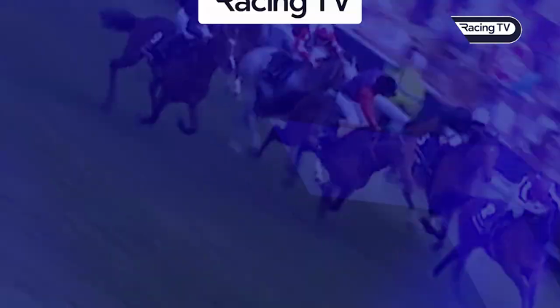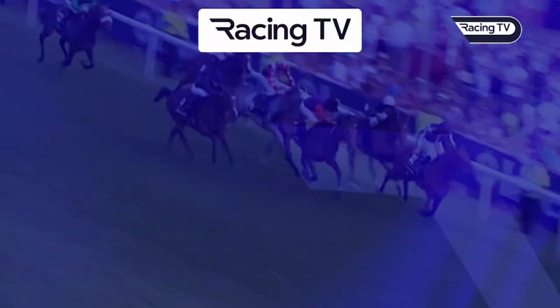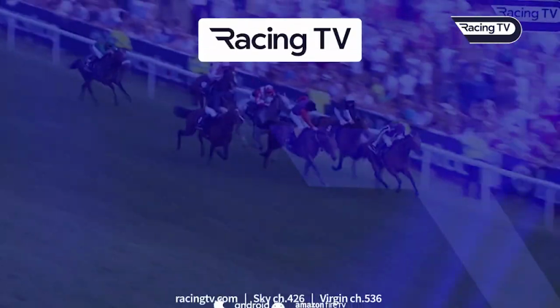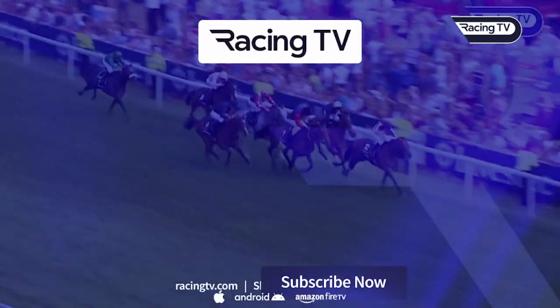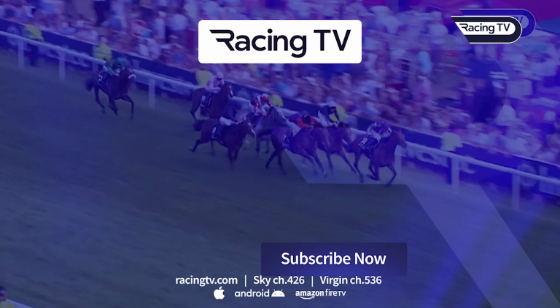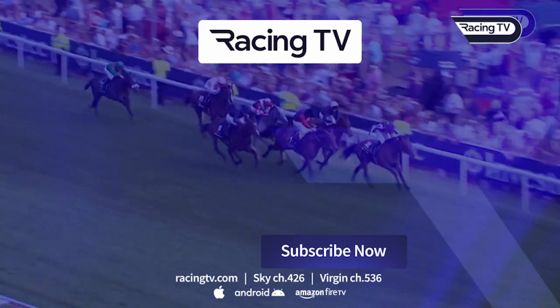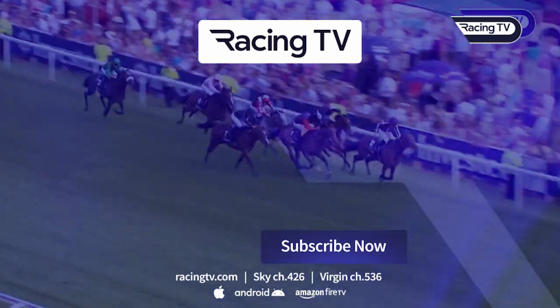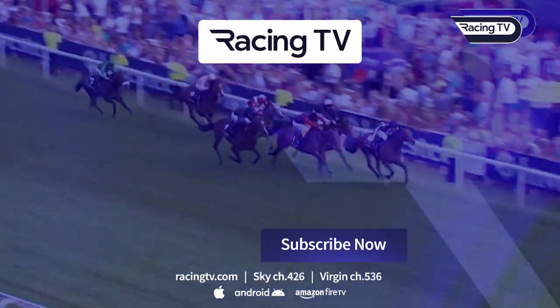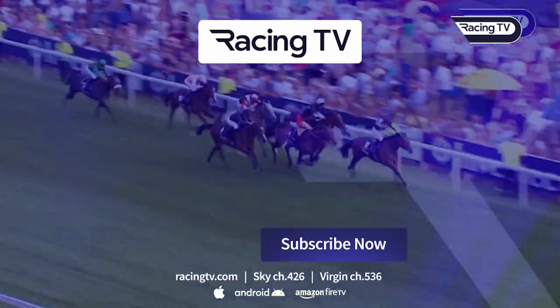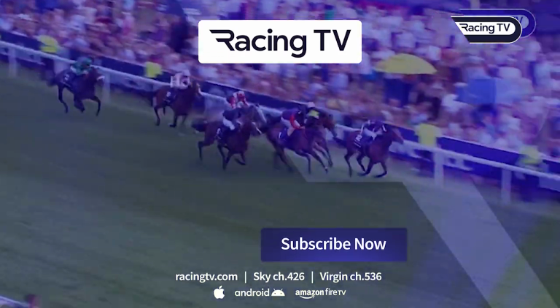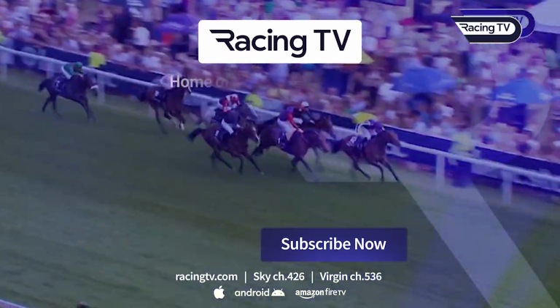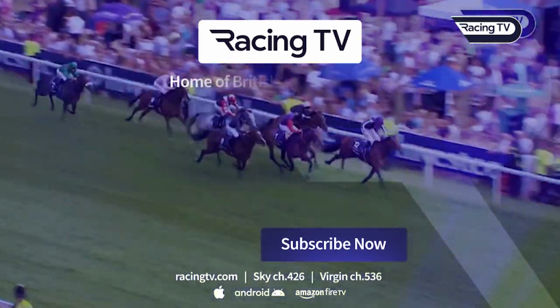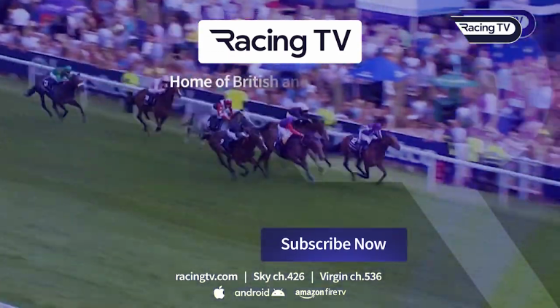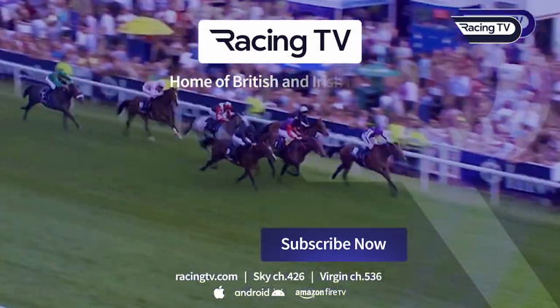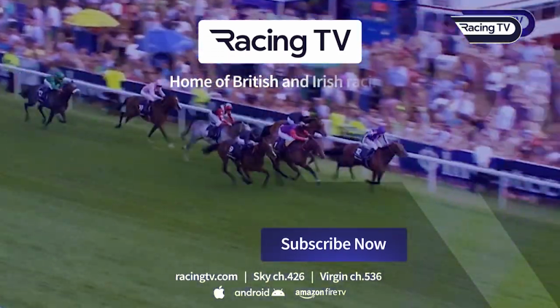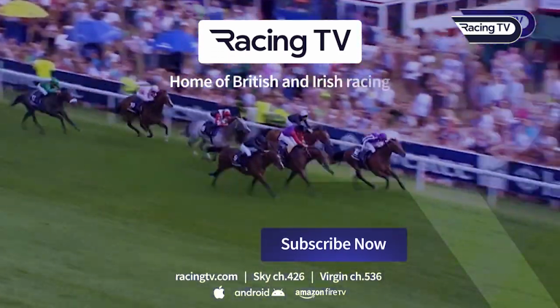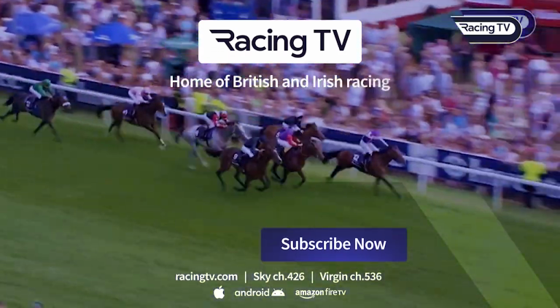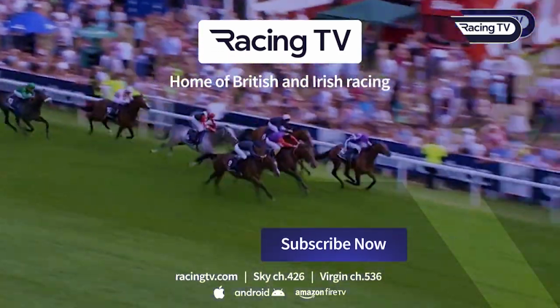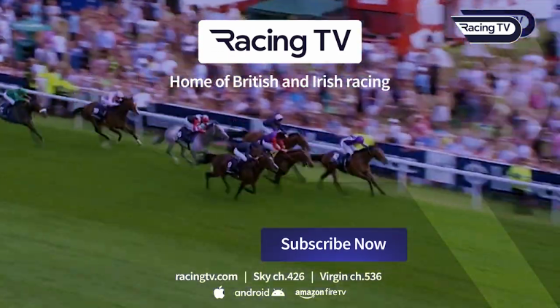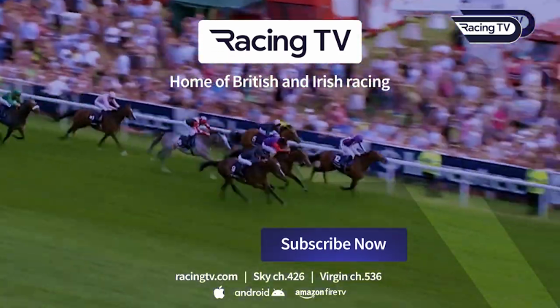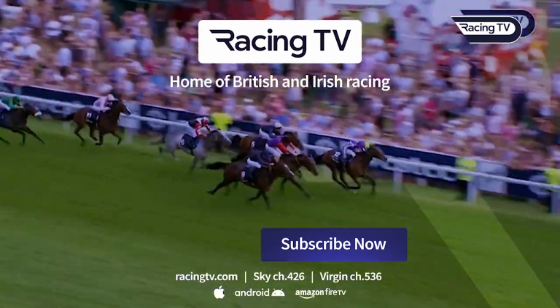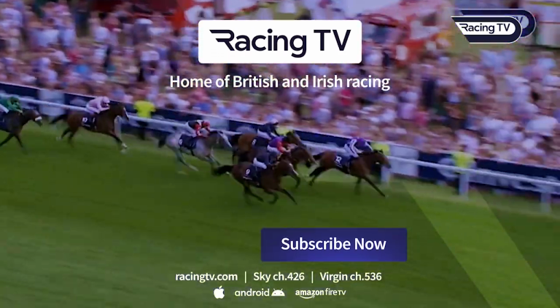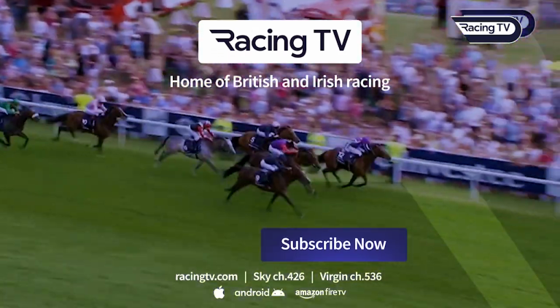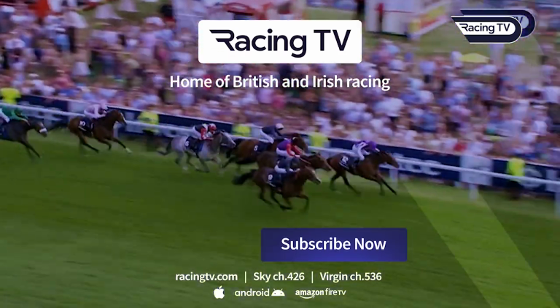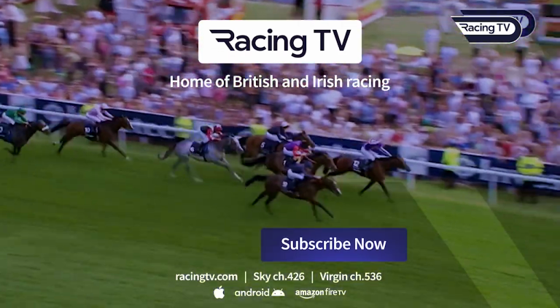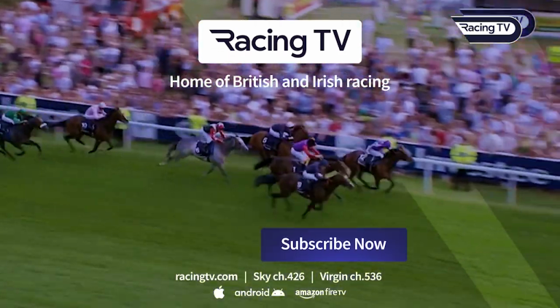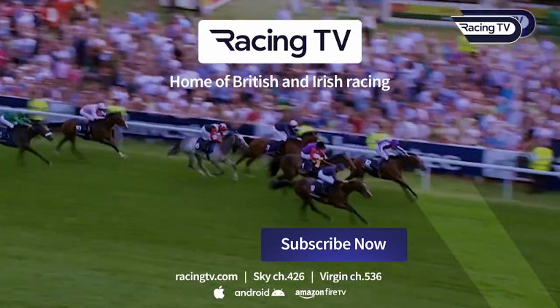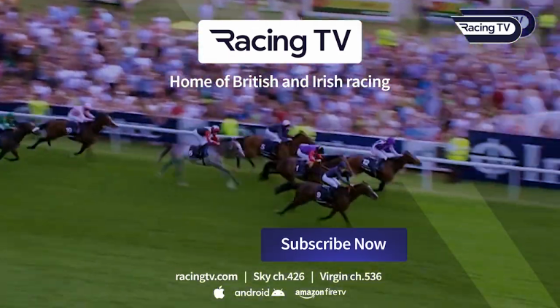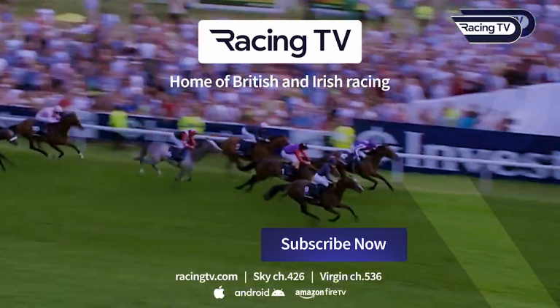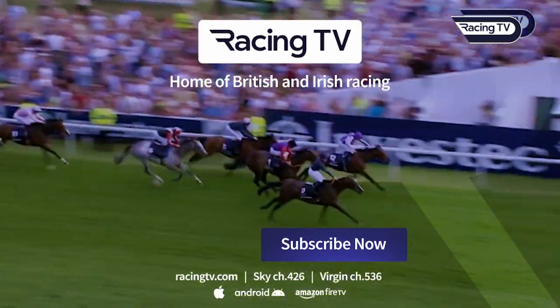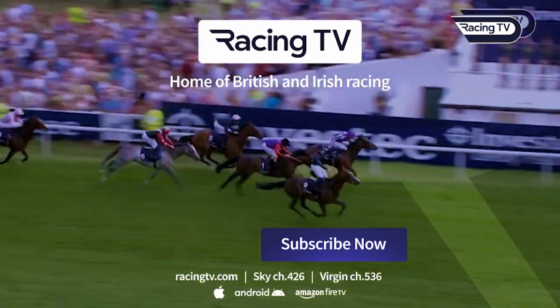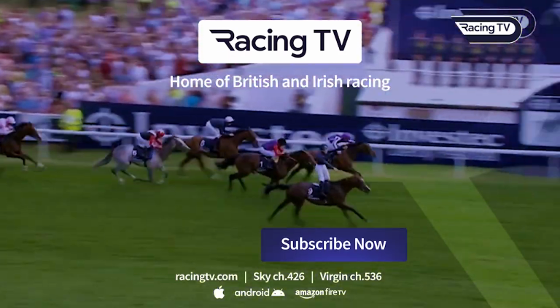Subscribe to Racing TV's YouTube channel now to watch more great races like this.